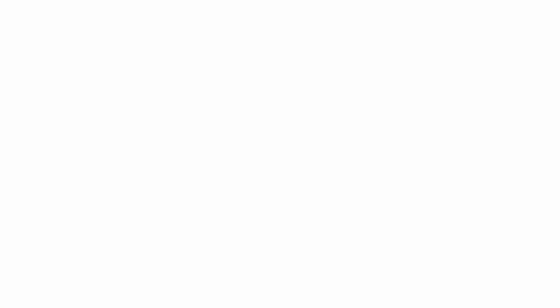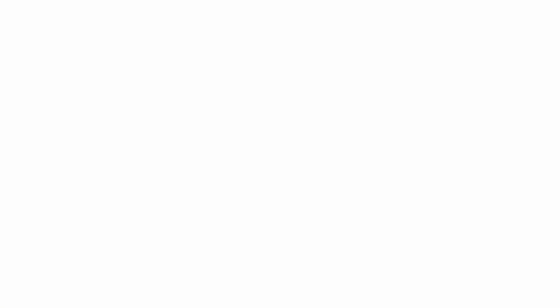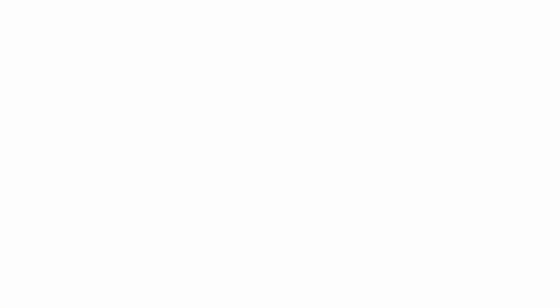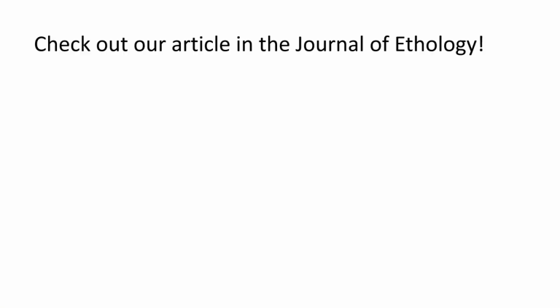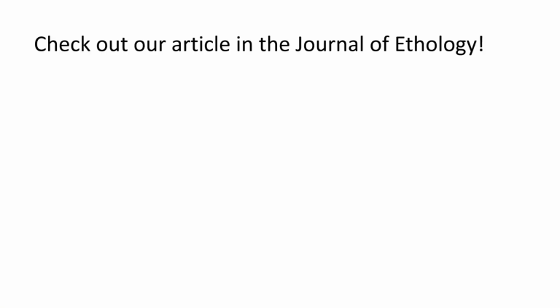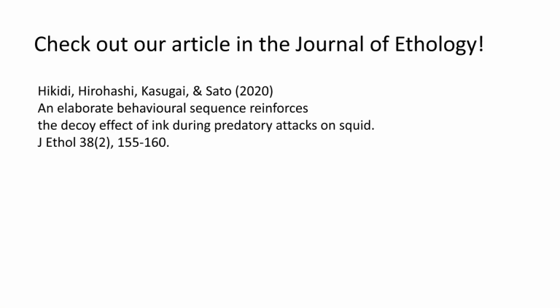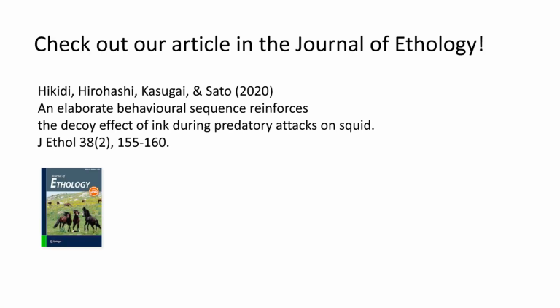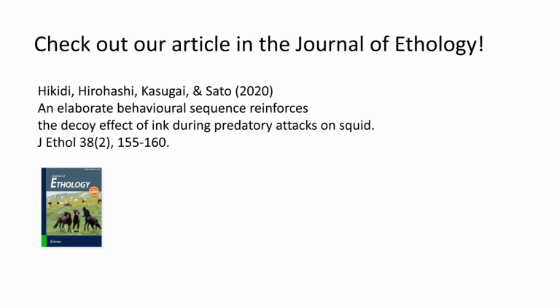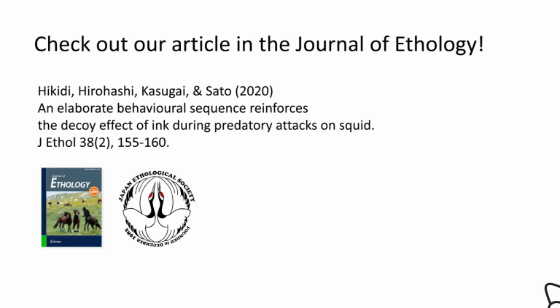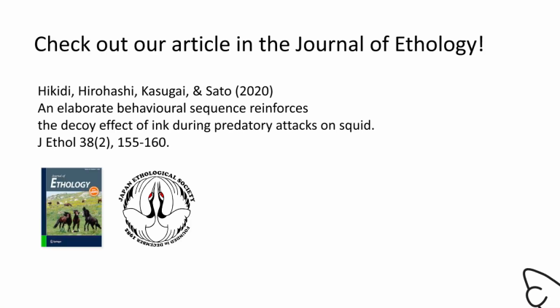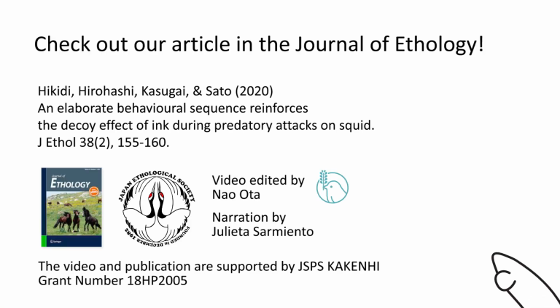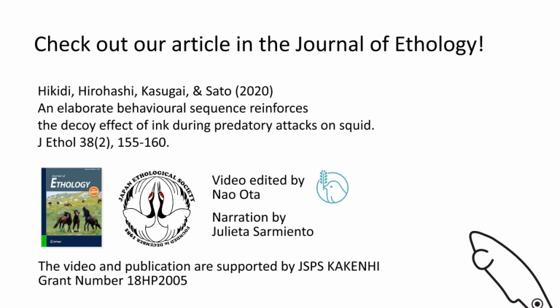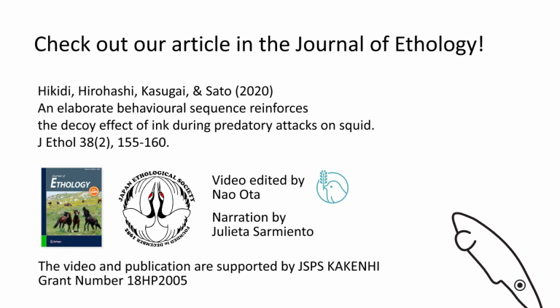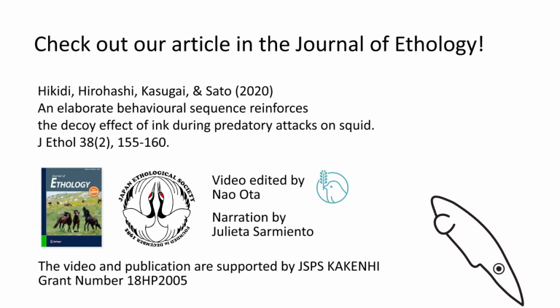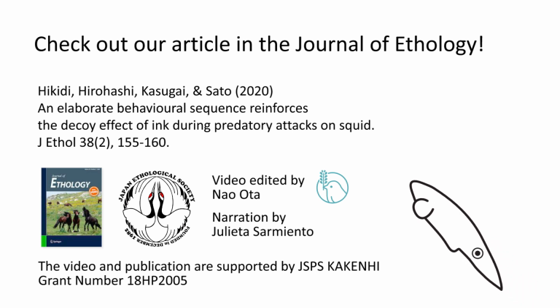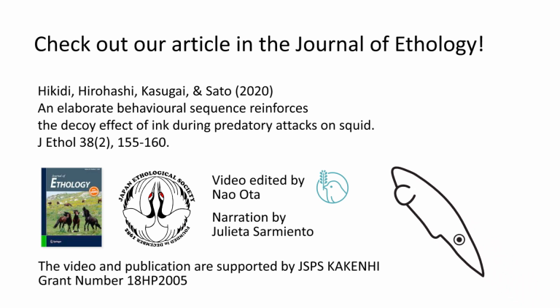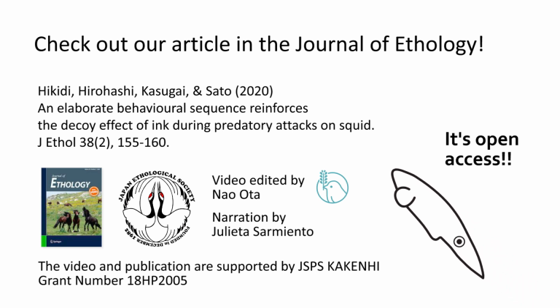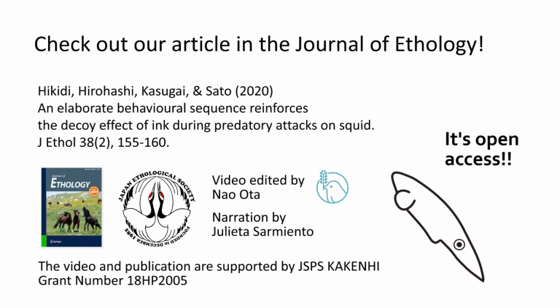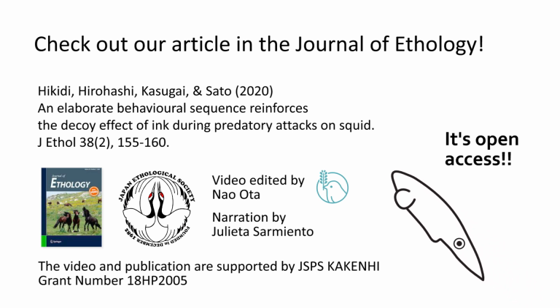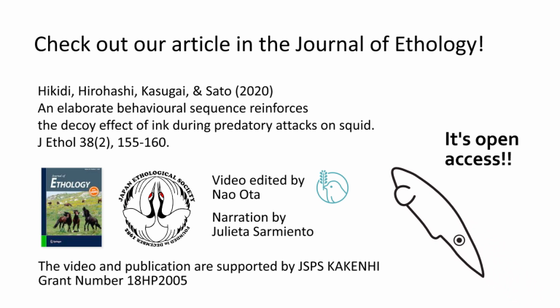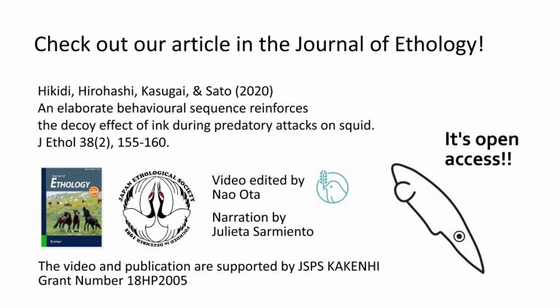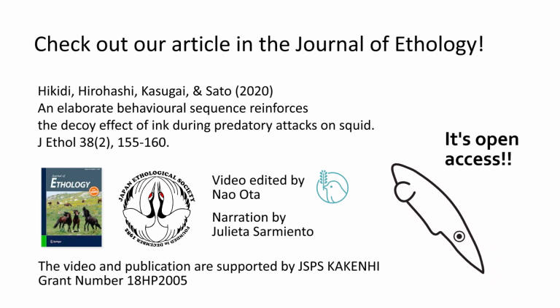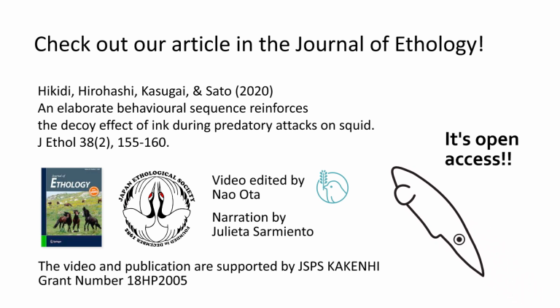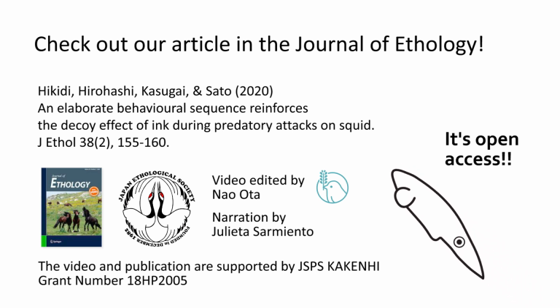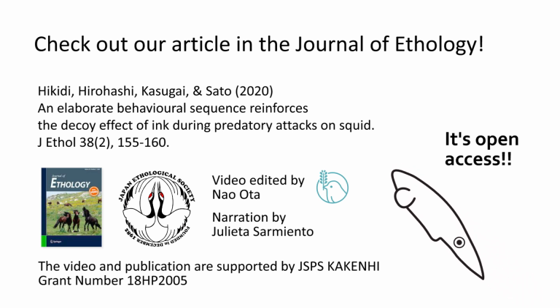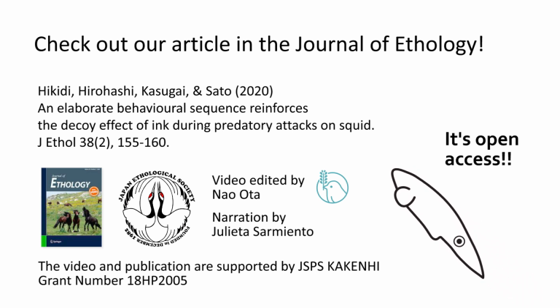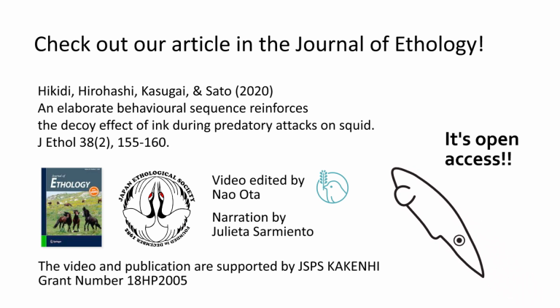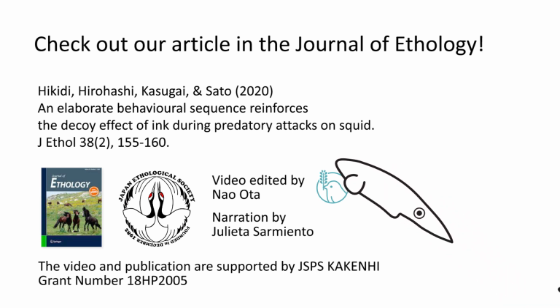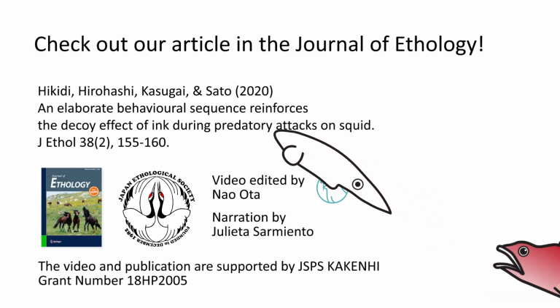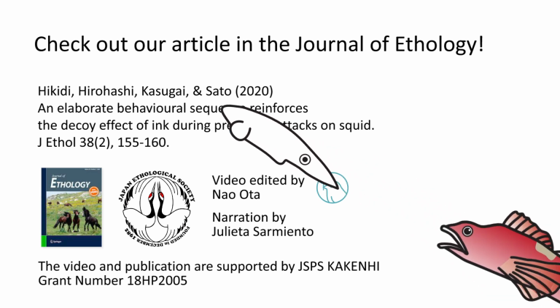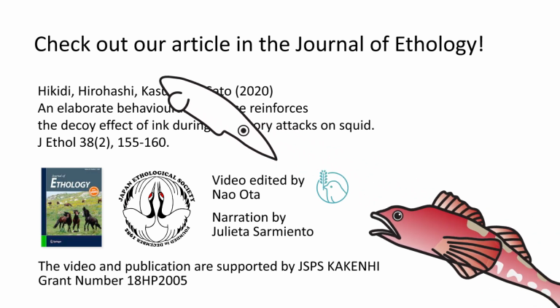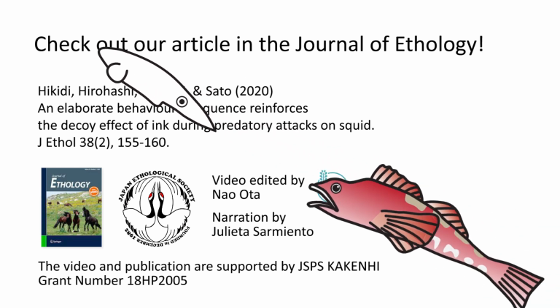If you would like to know more in detail, please check out the article in the Journal of Ethology.